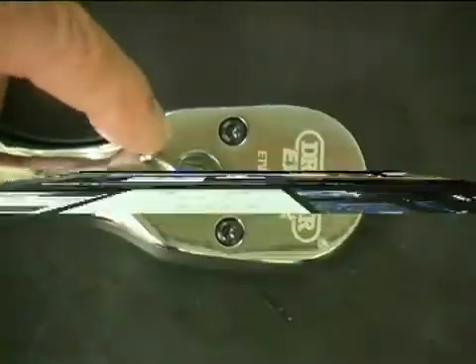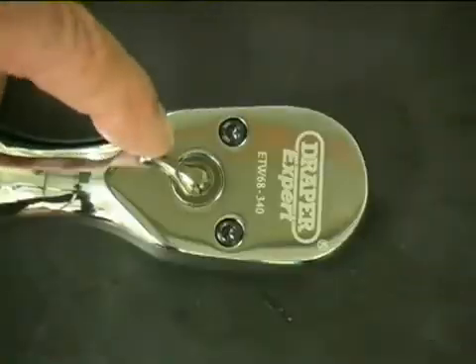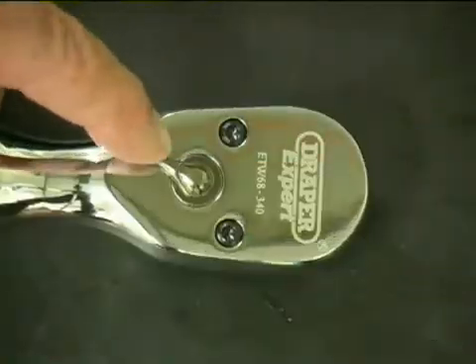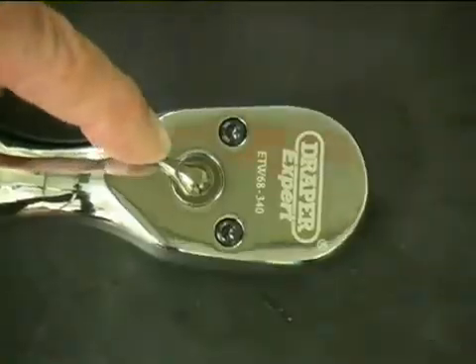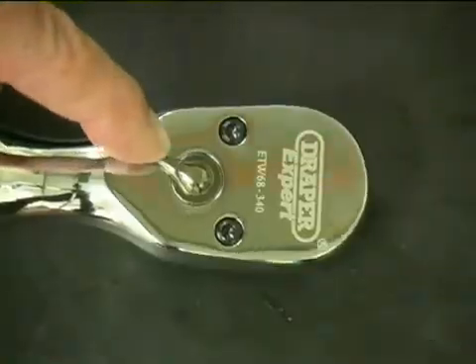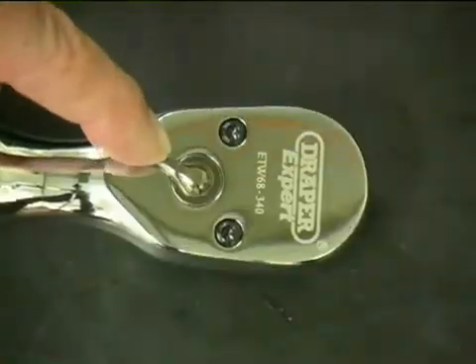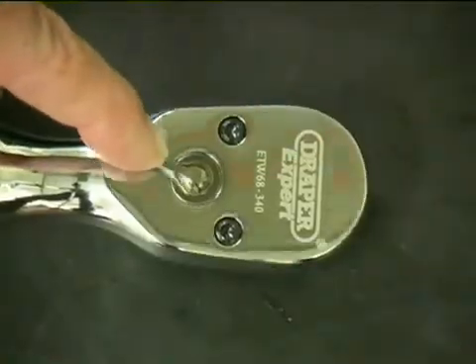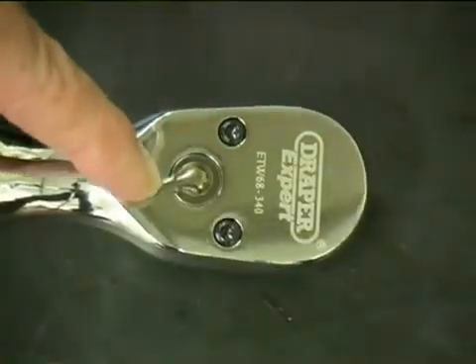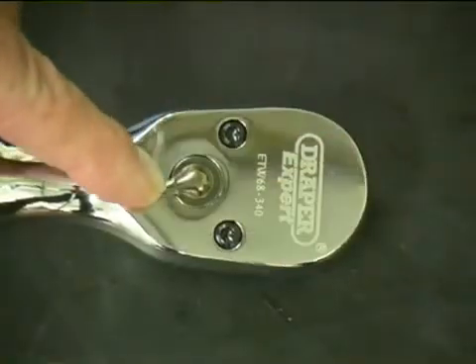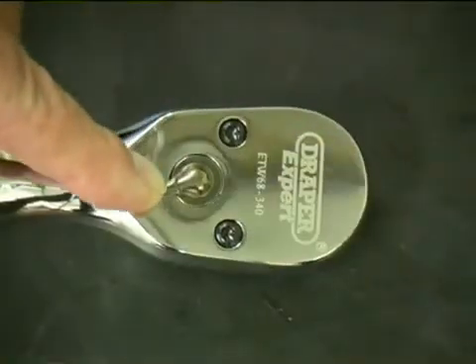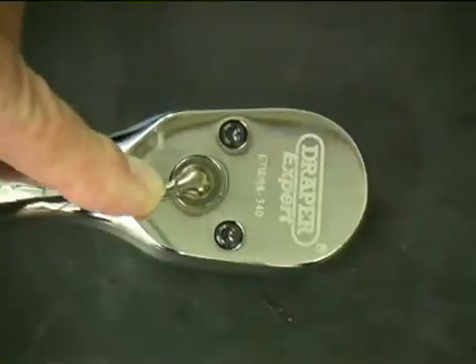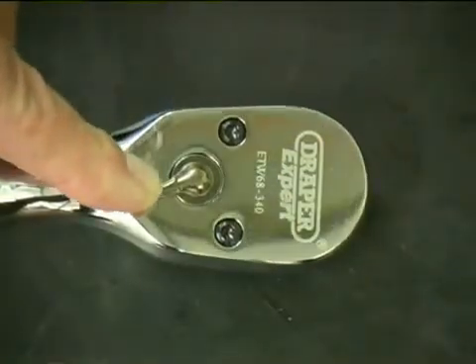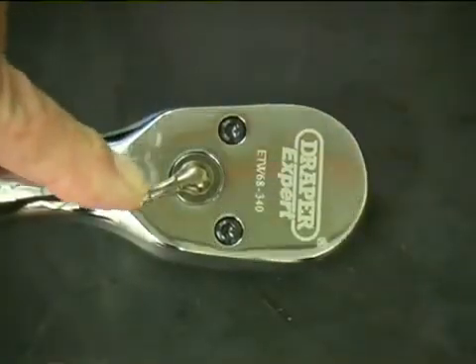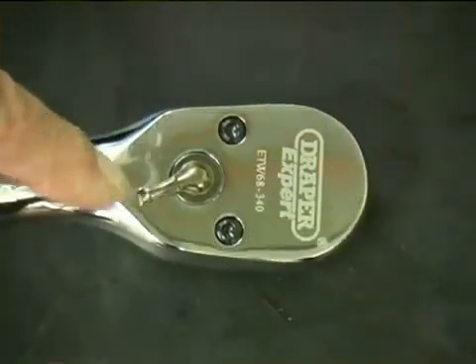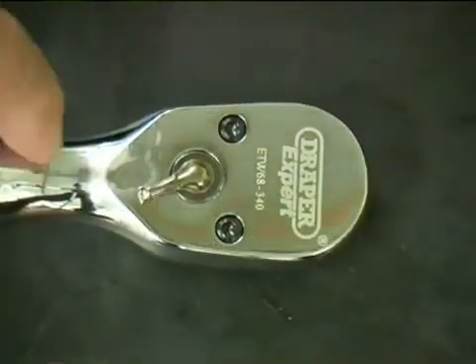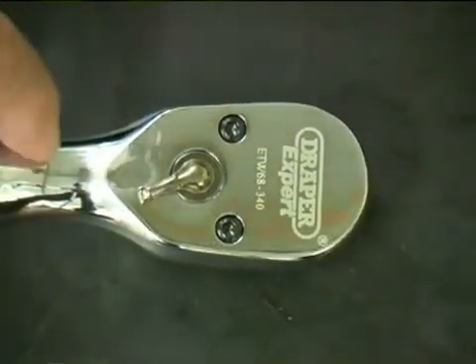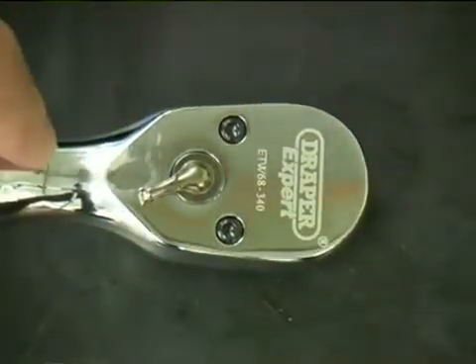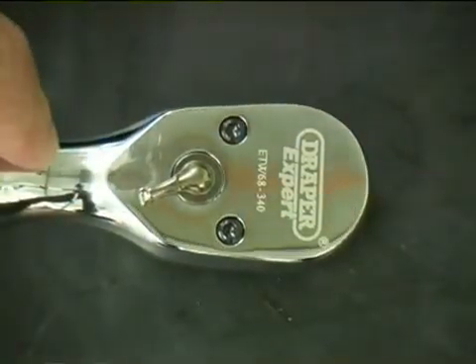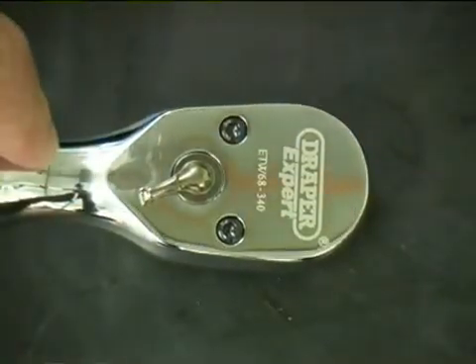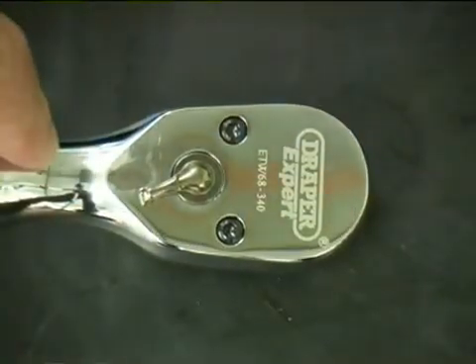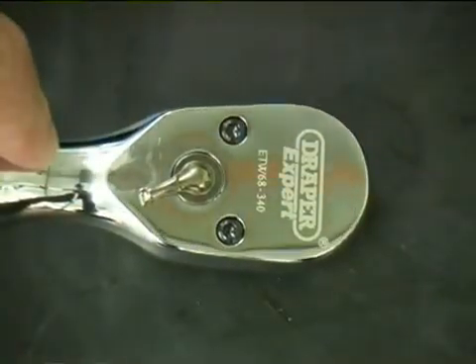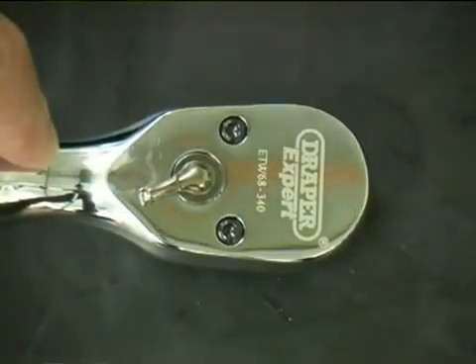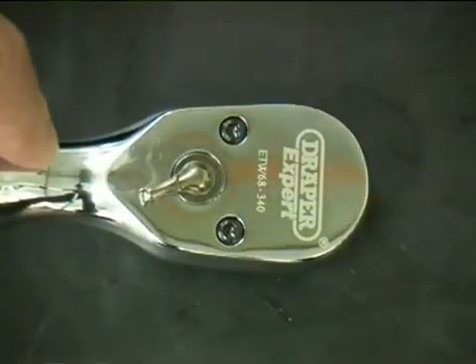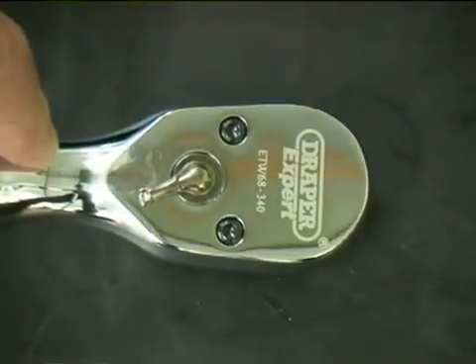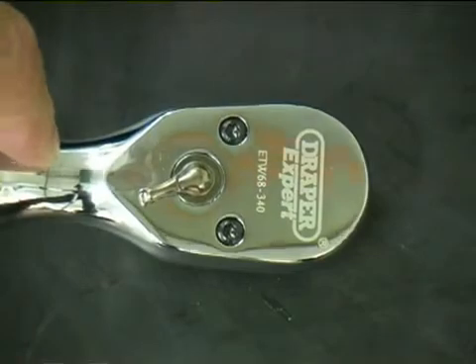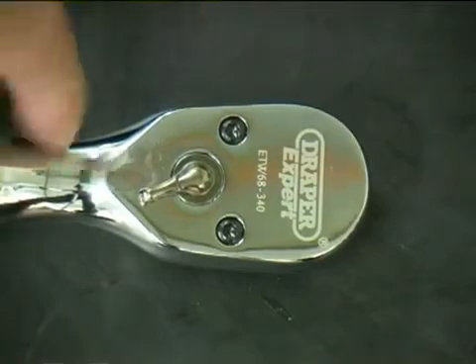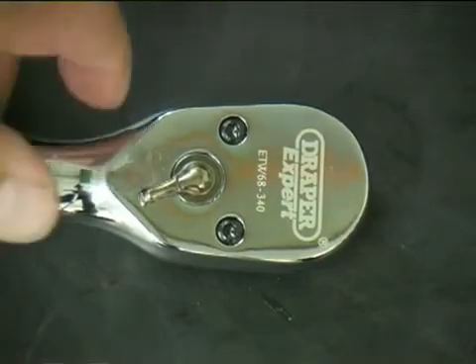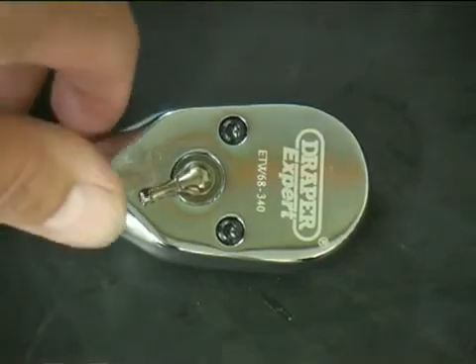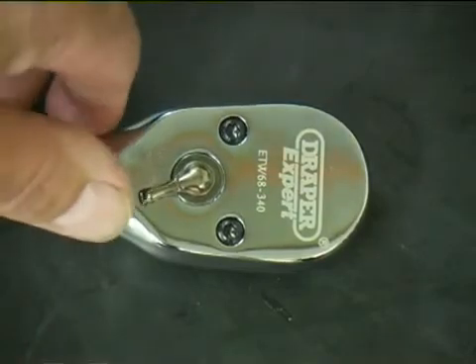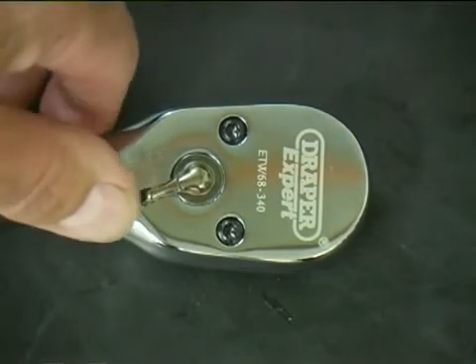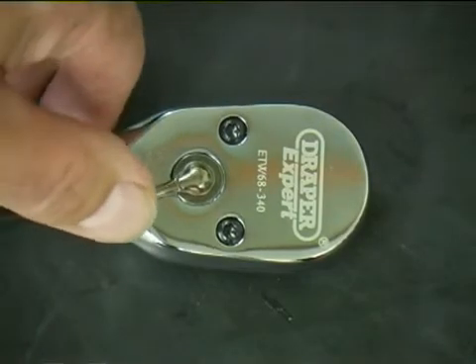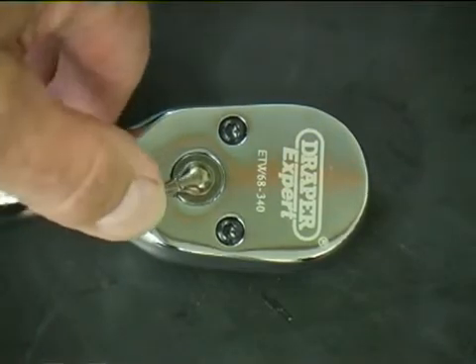Each wrench has a reversible ratcheting head, allowing torque to be measured in both right and left directions.